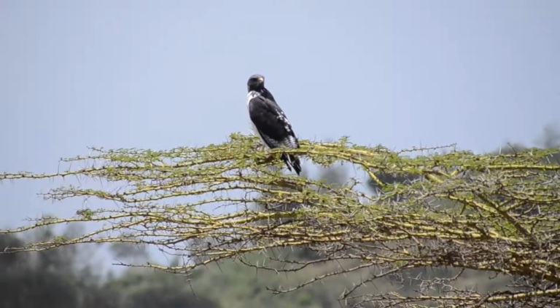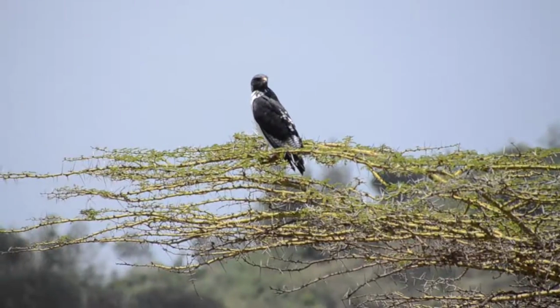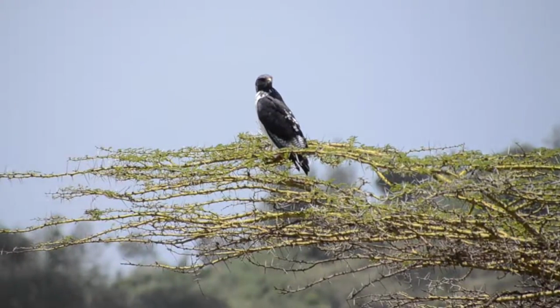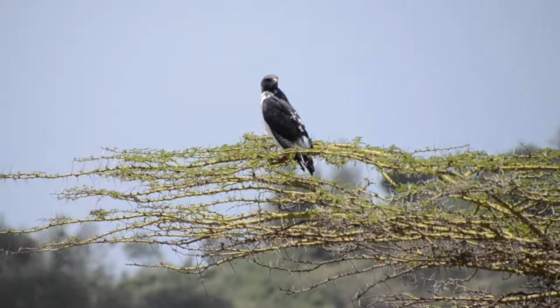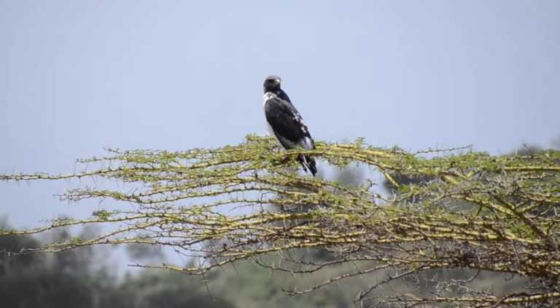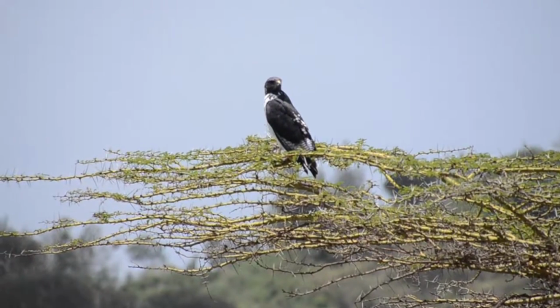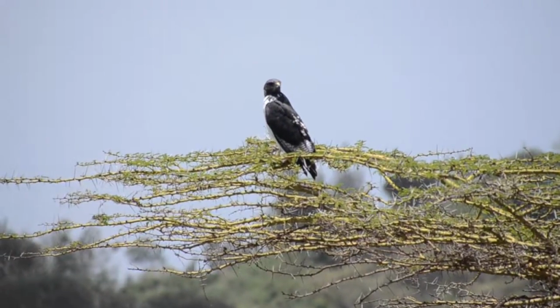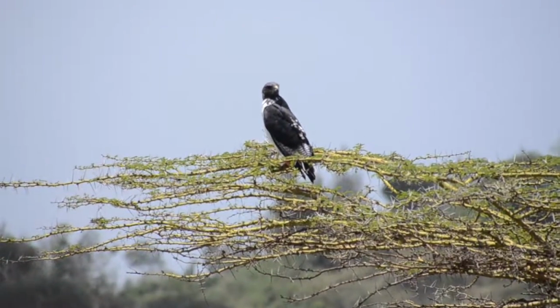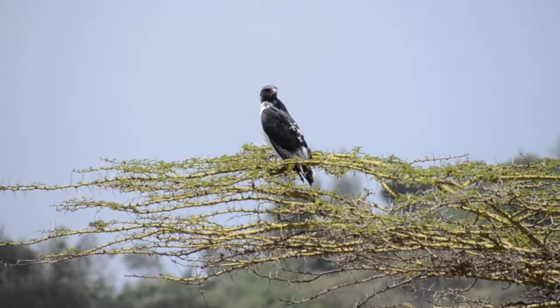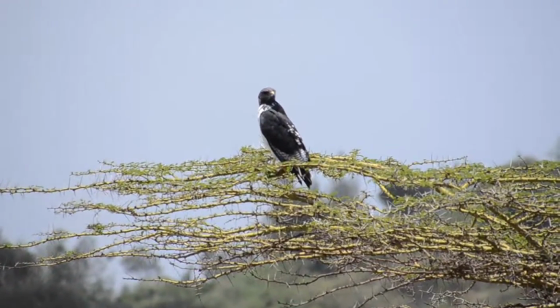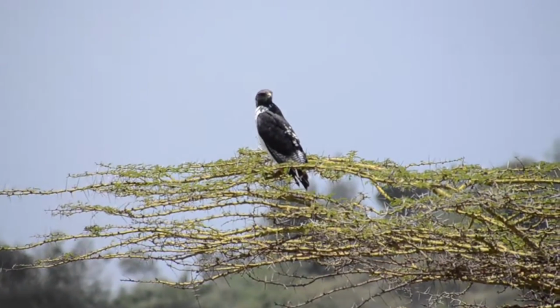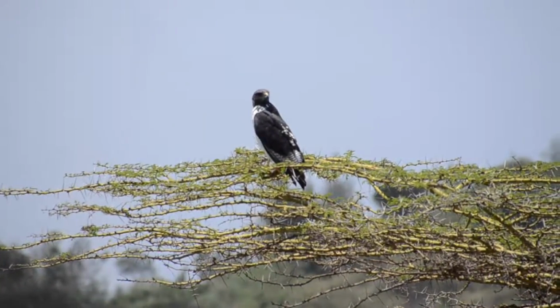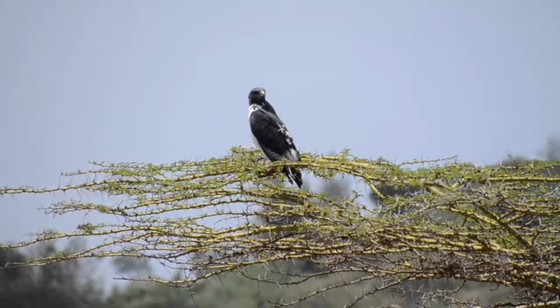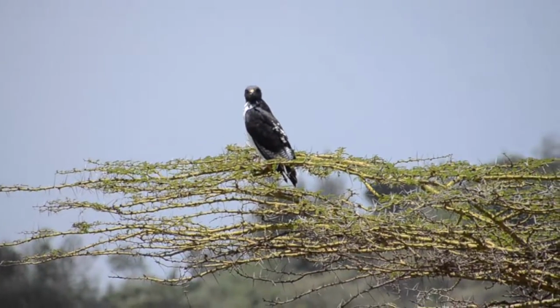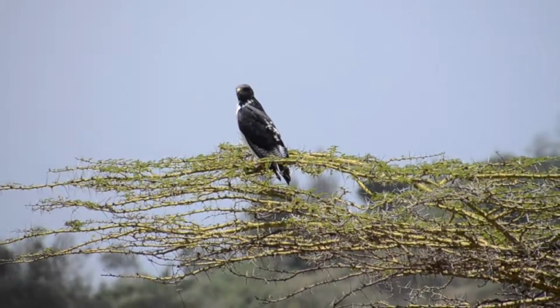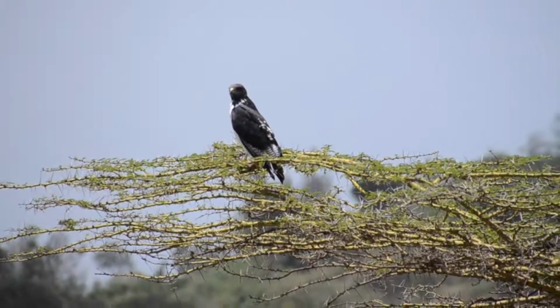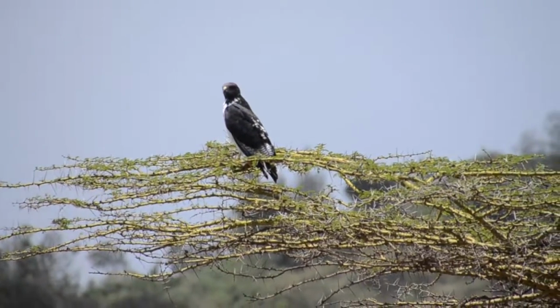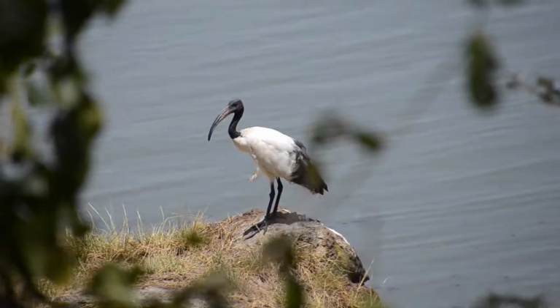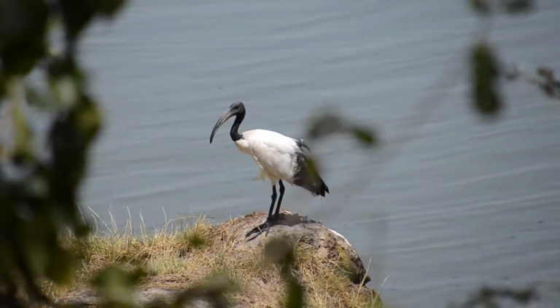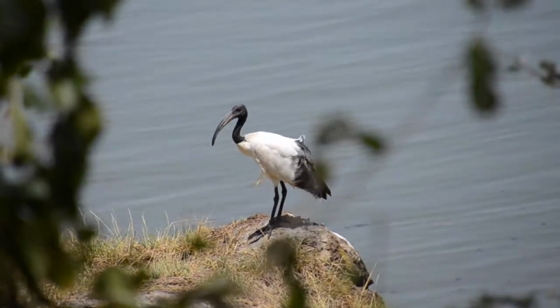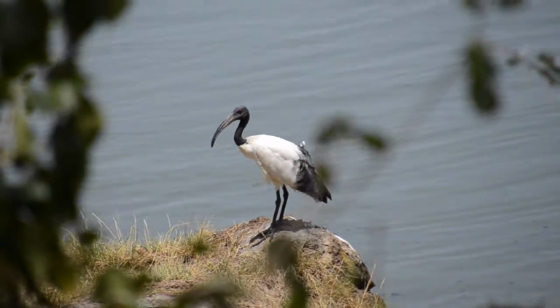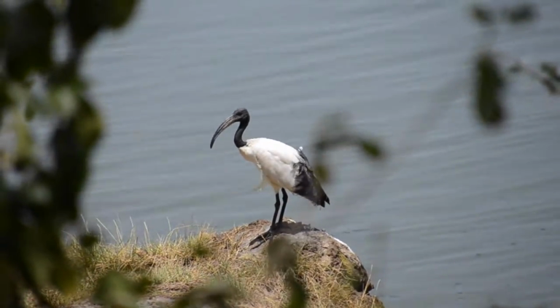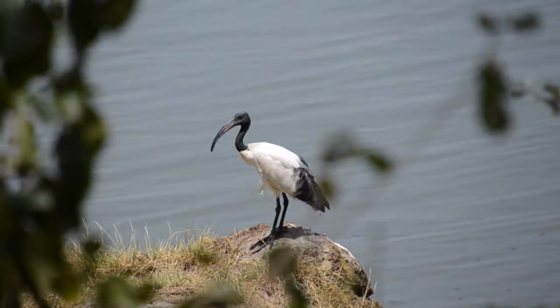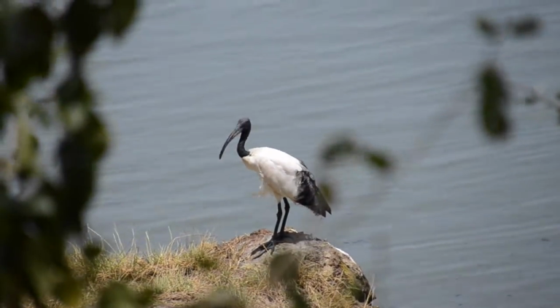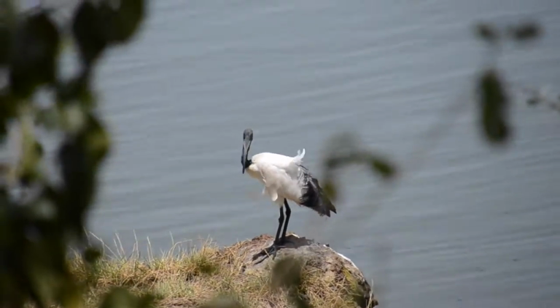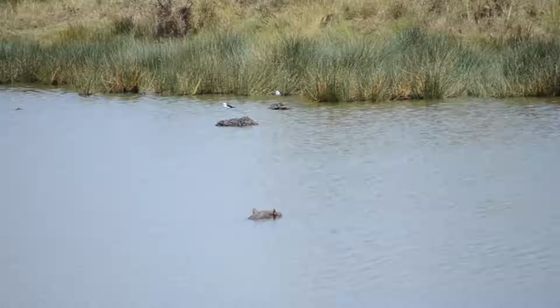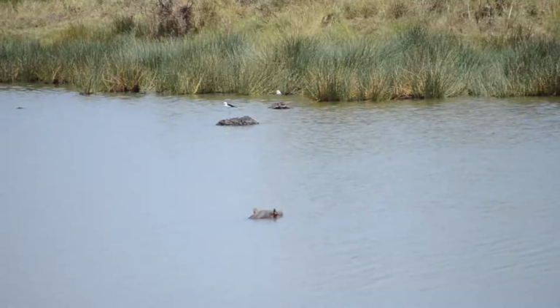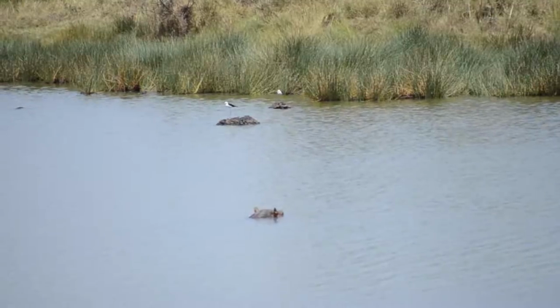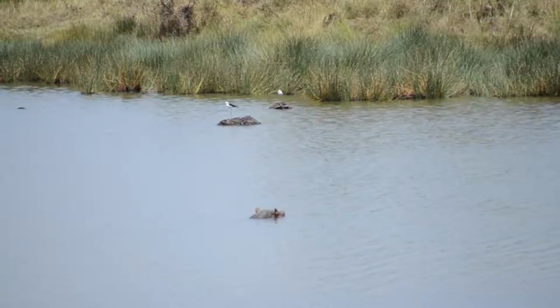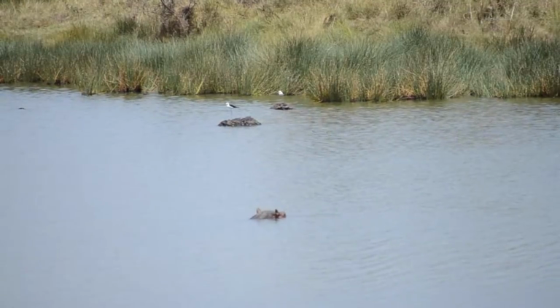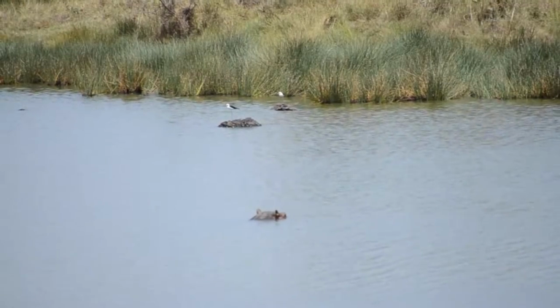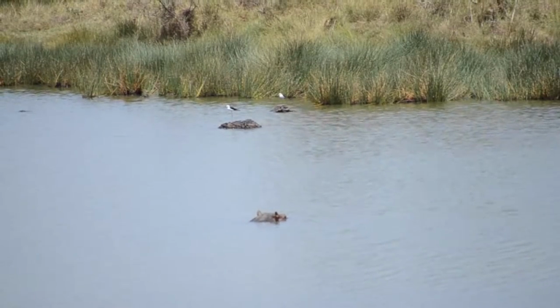Like a buzzard — a bird of prey. Good ibis. Hippos.